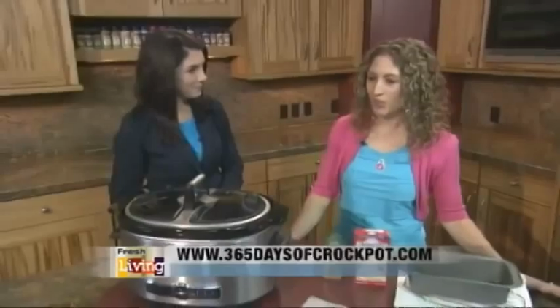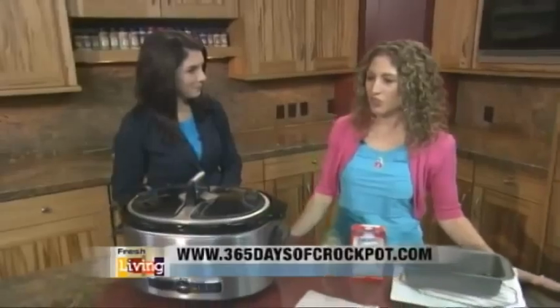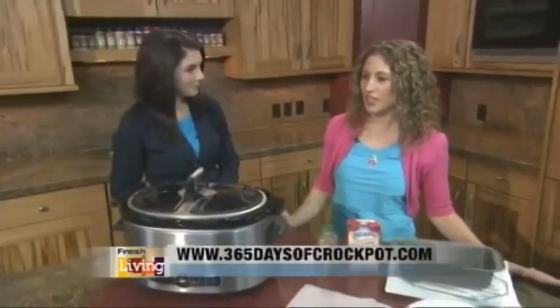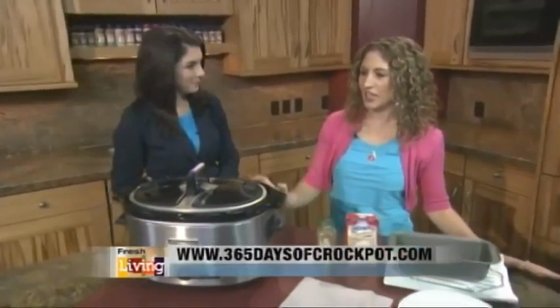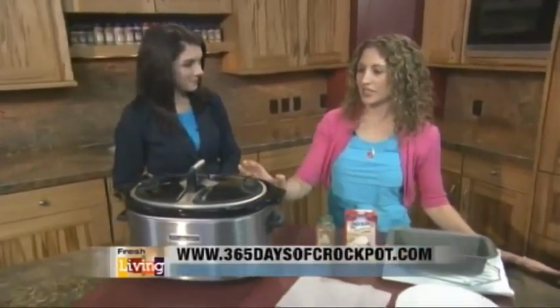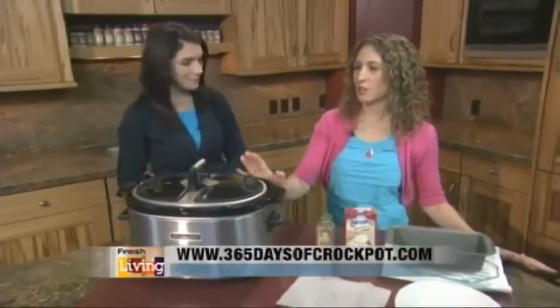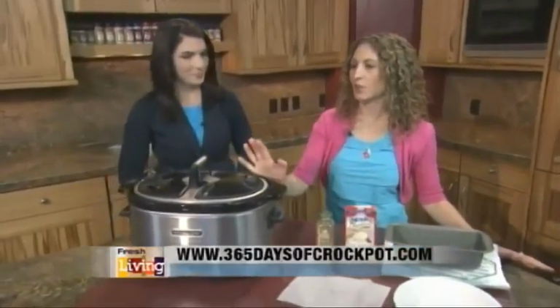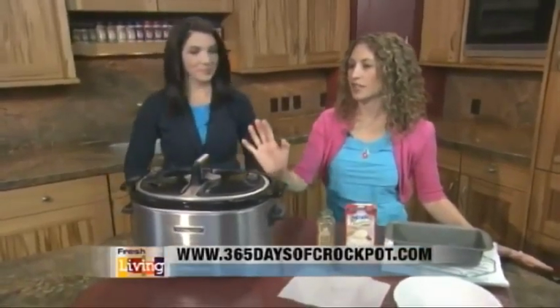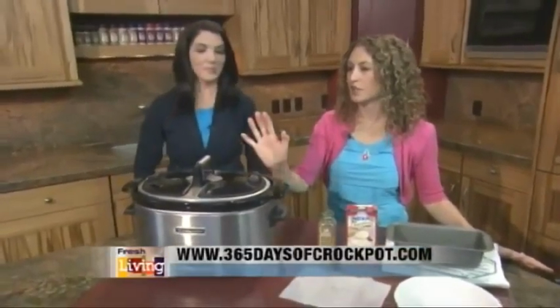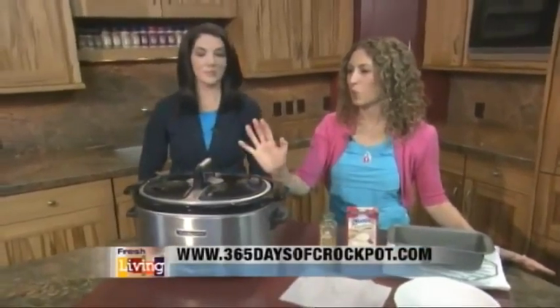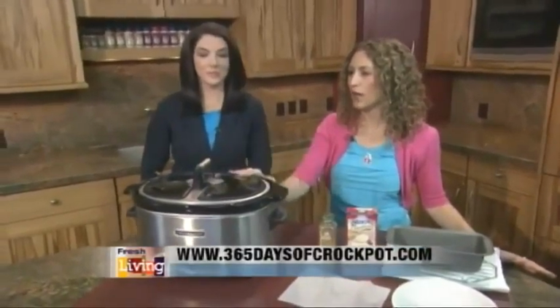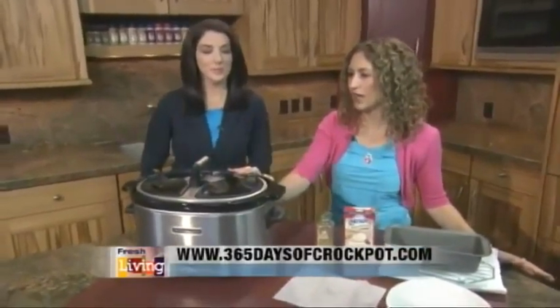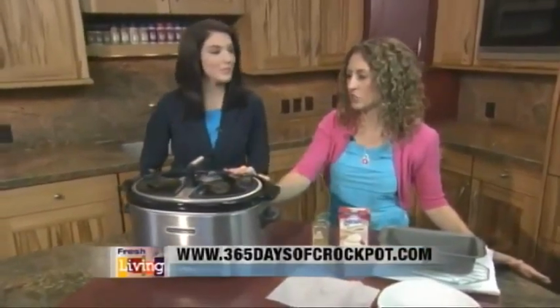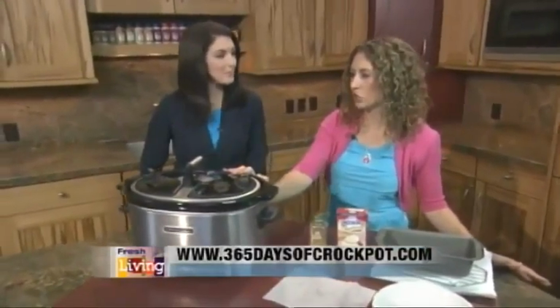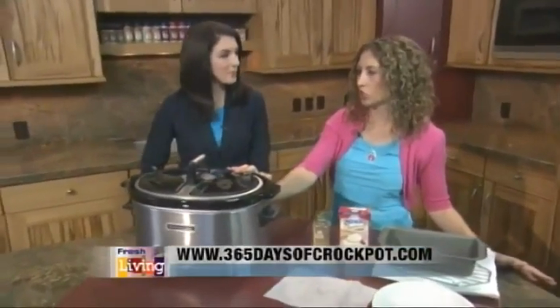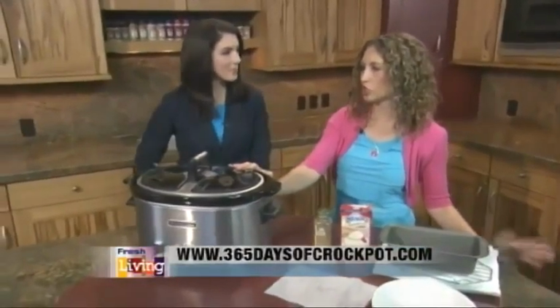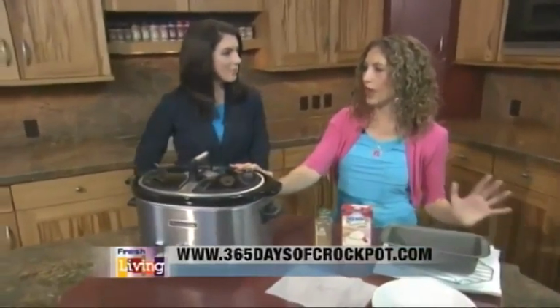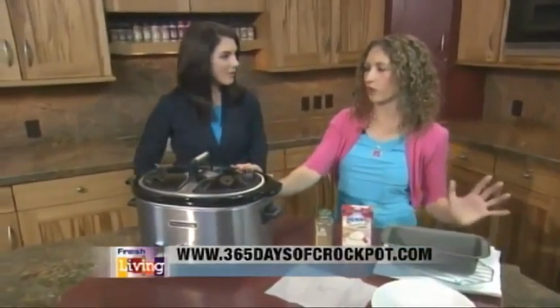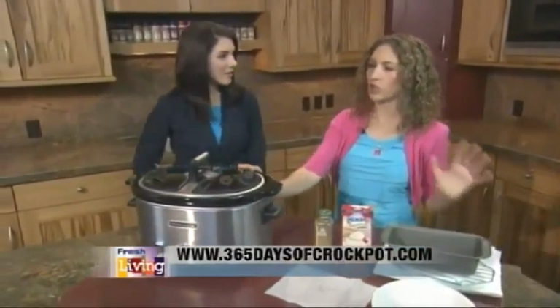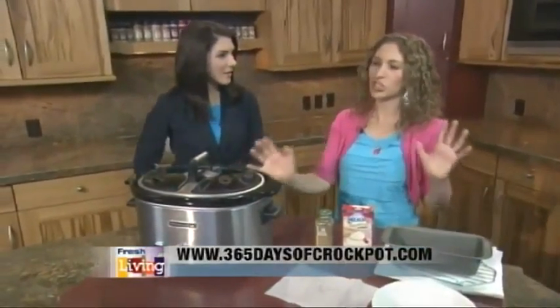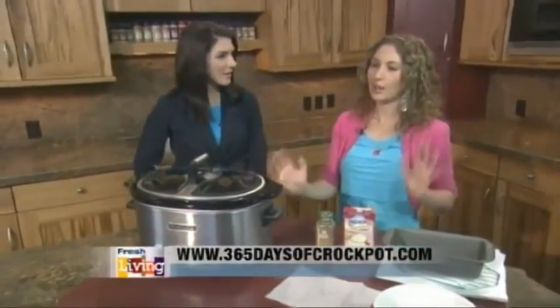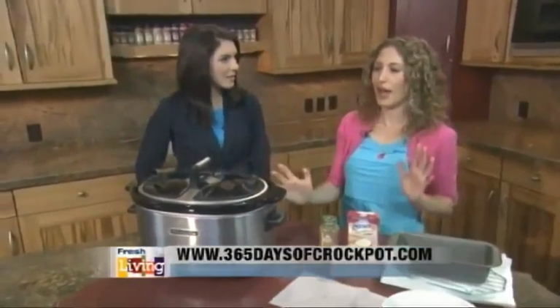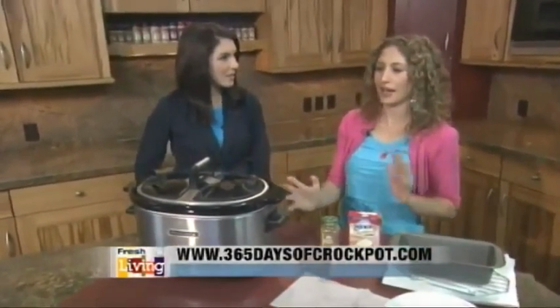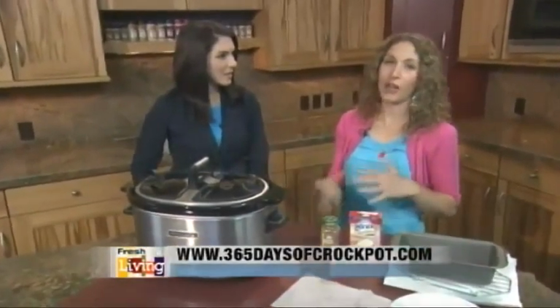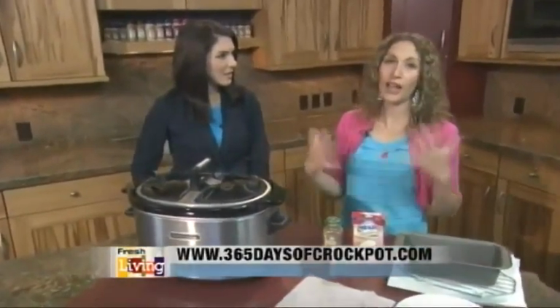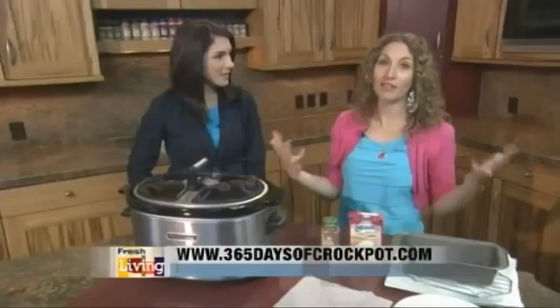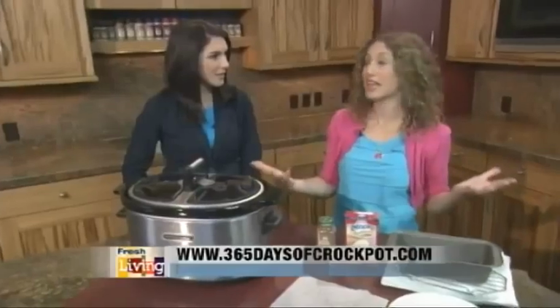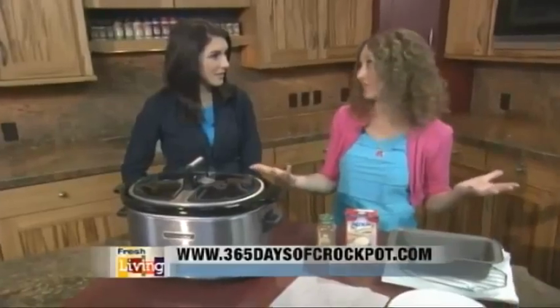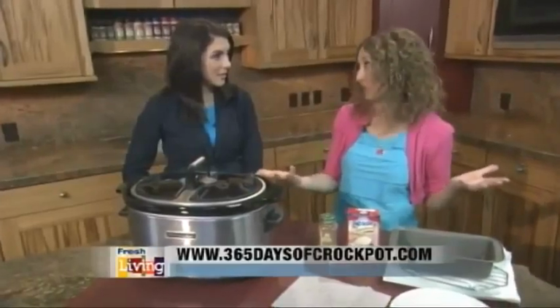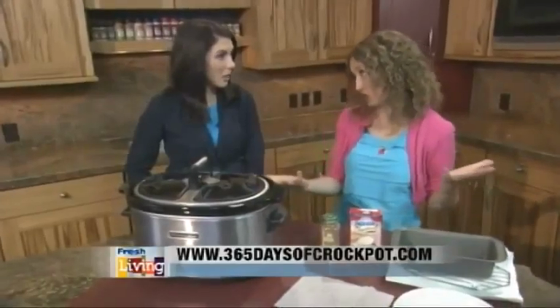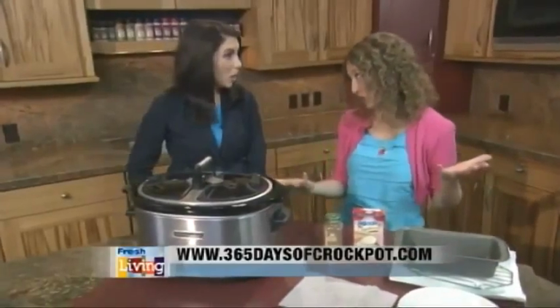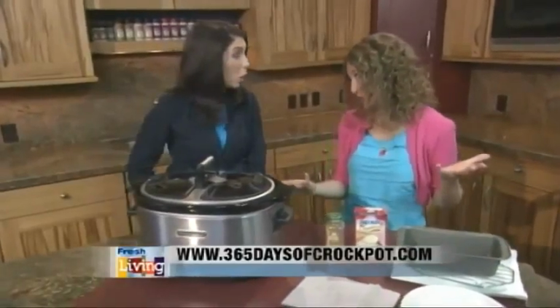The first thing is, a lot of people ask me, what kind of slow cooker do you have? What should I buy? Now, I have 10 different slow cookers.